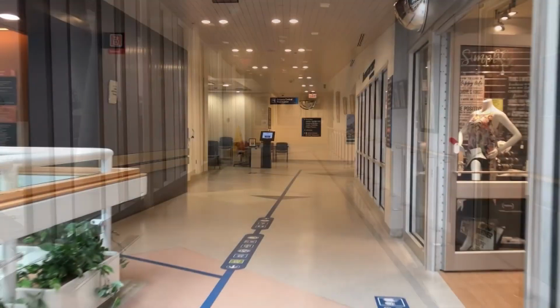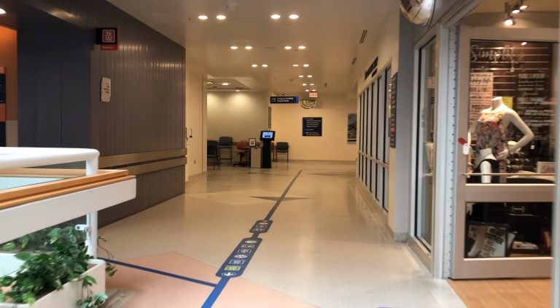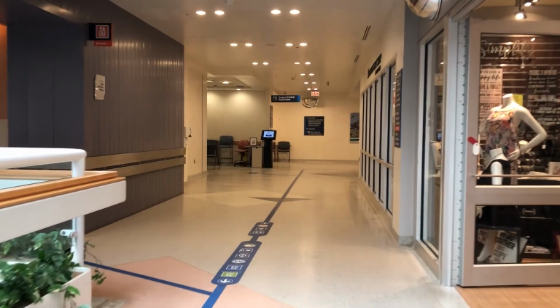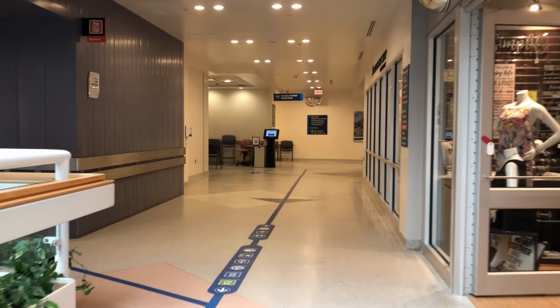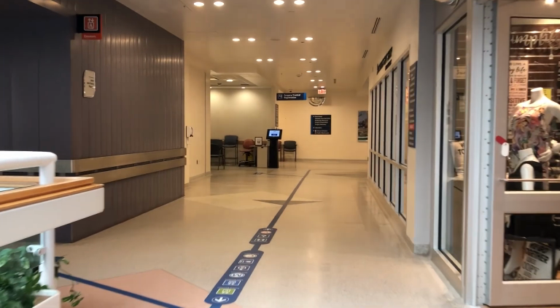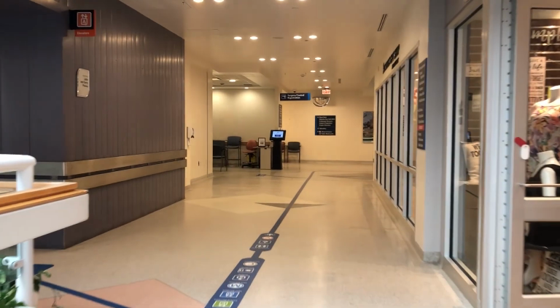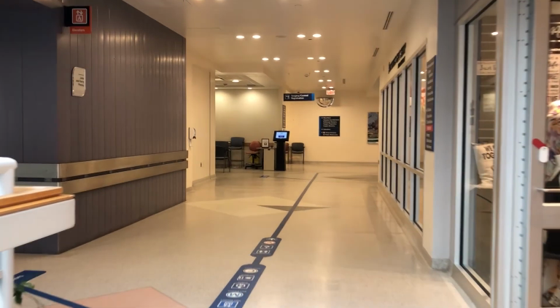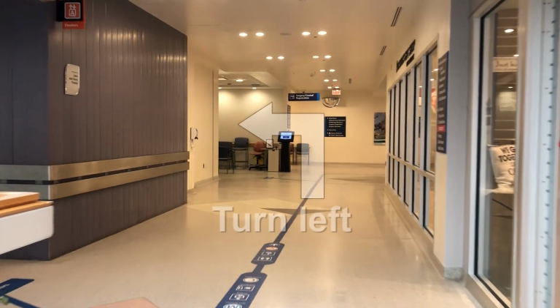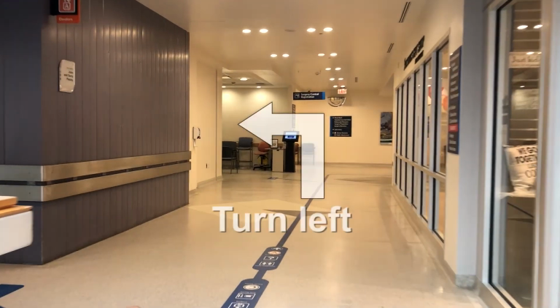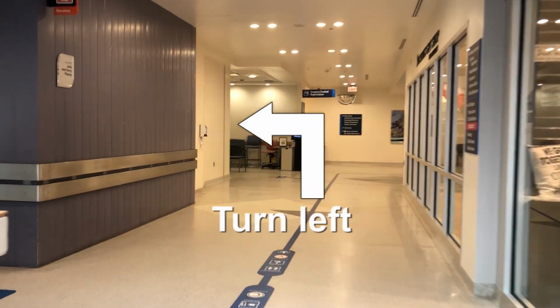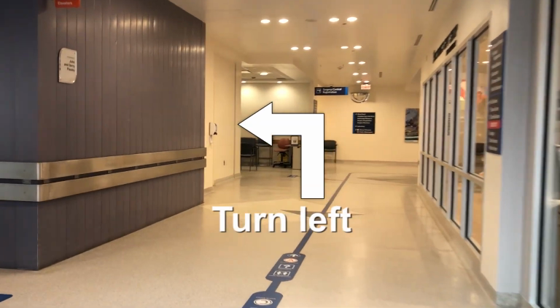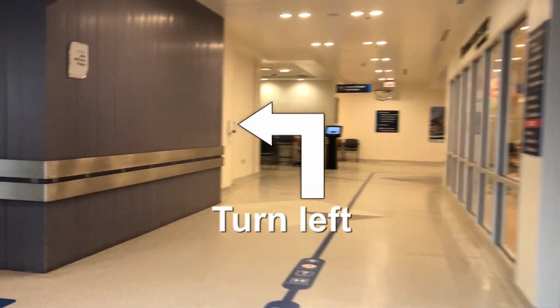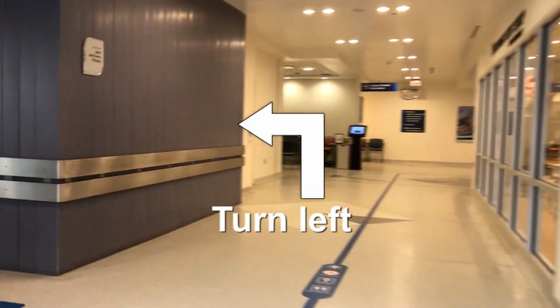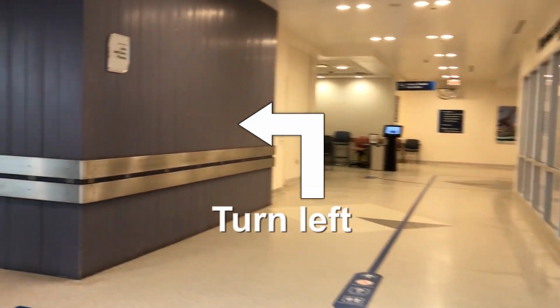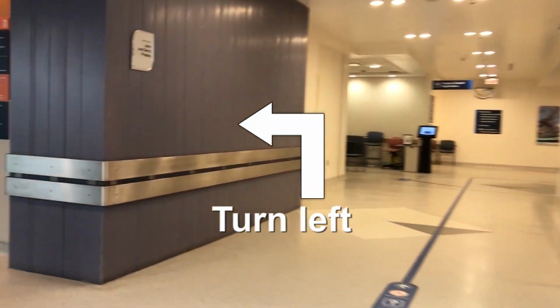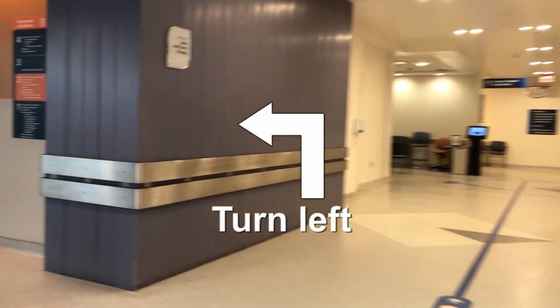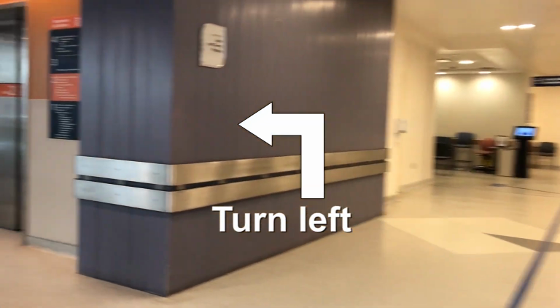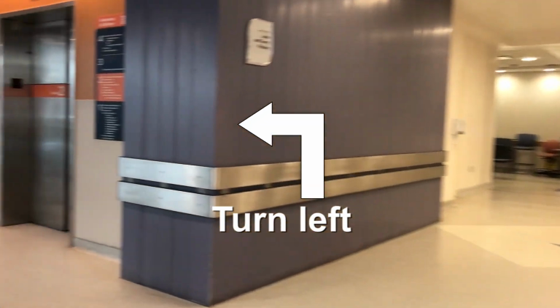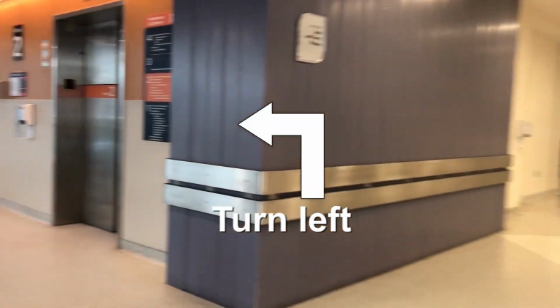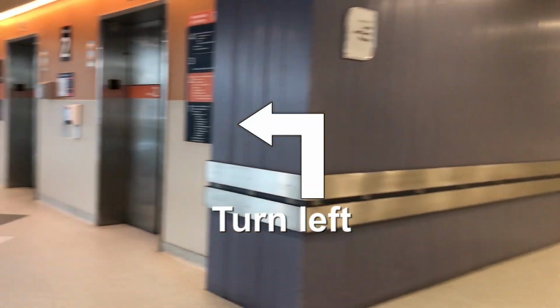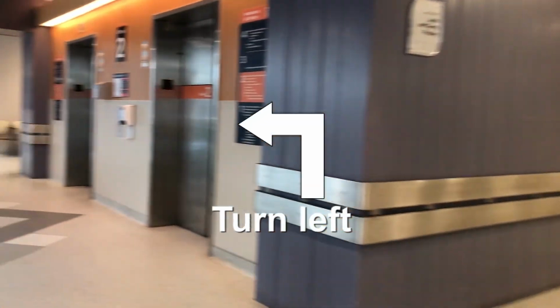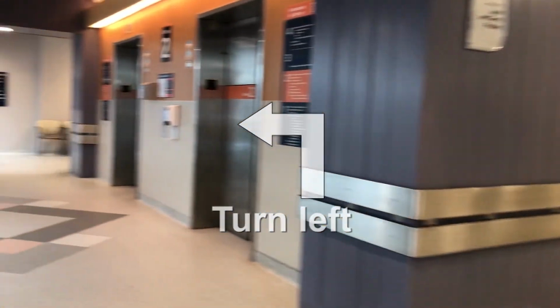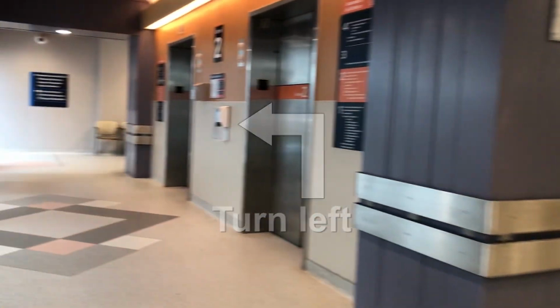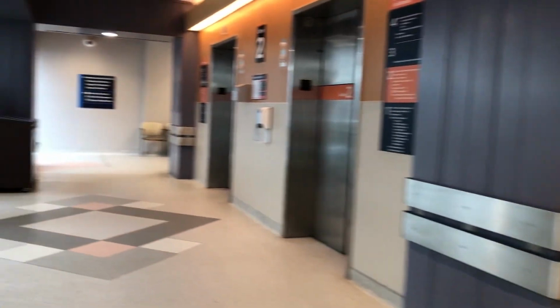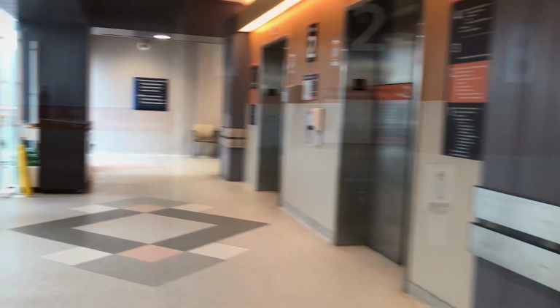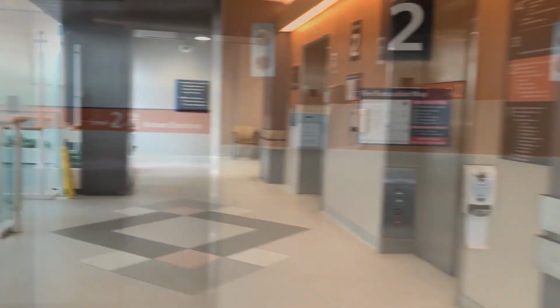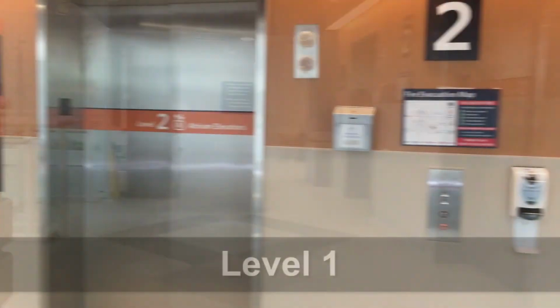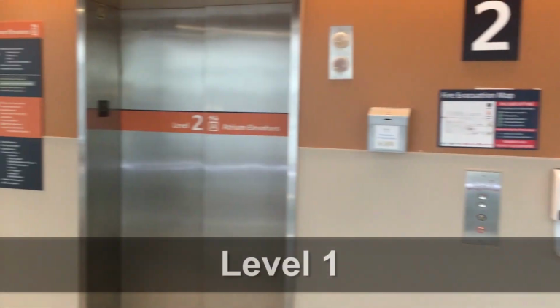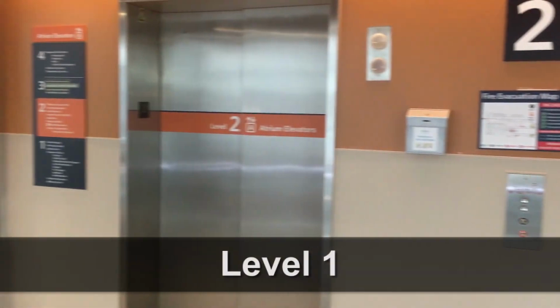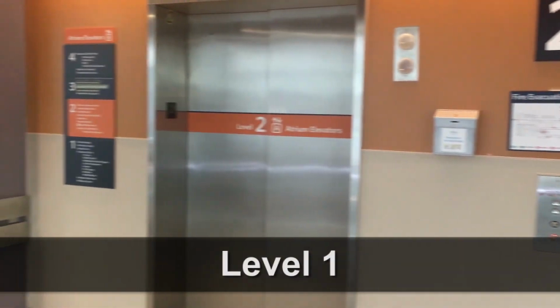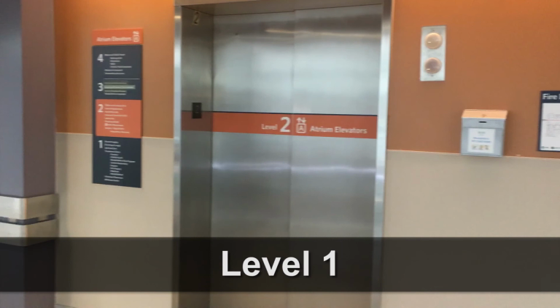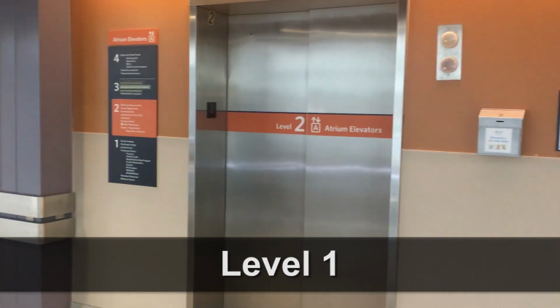As you approach Victoria's gift shop, turn left toward the atrium orange elevators. Take it to level 1.